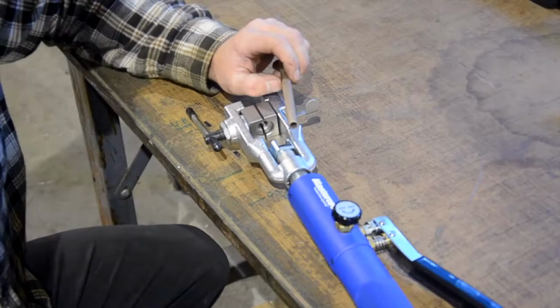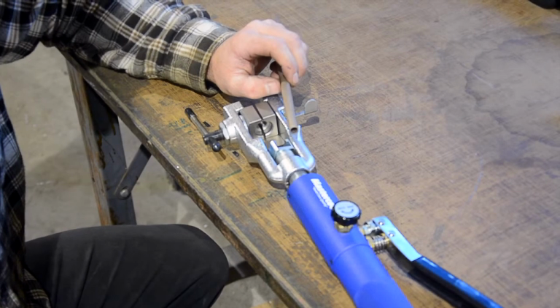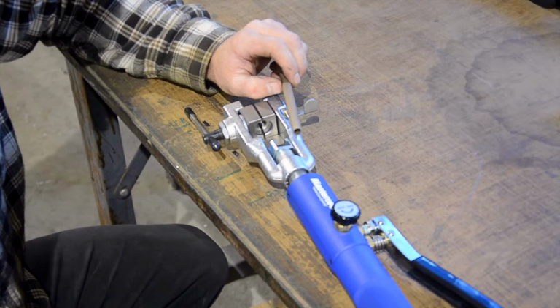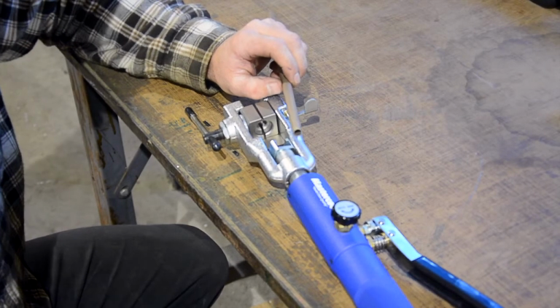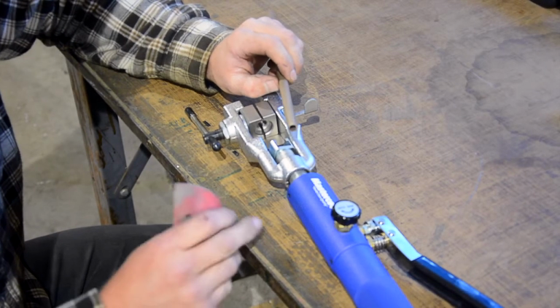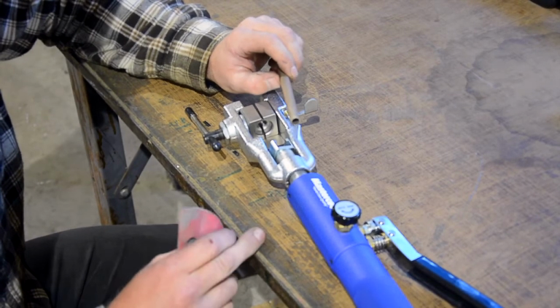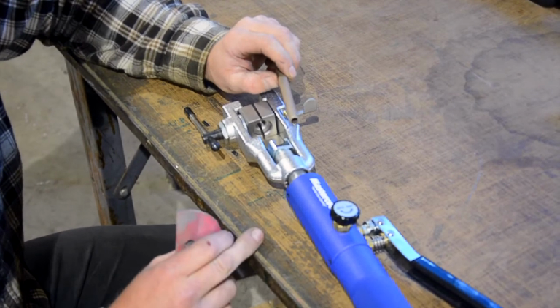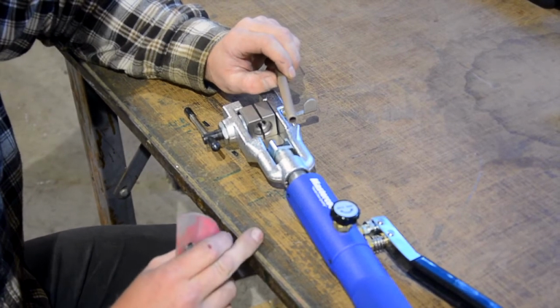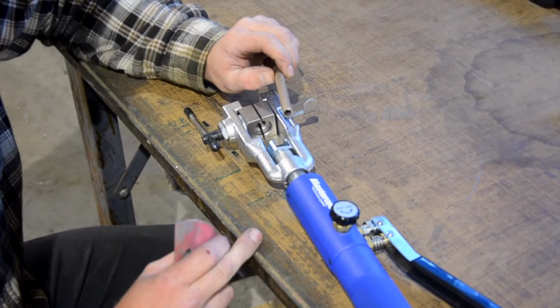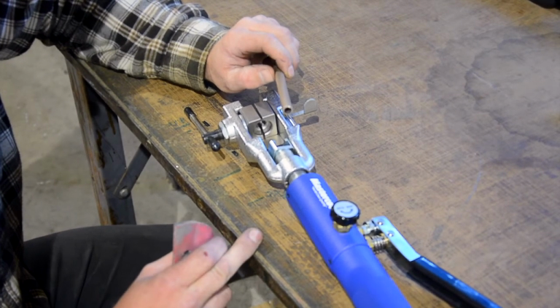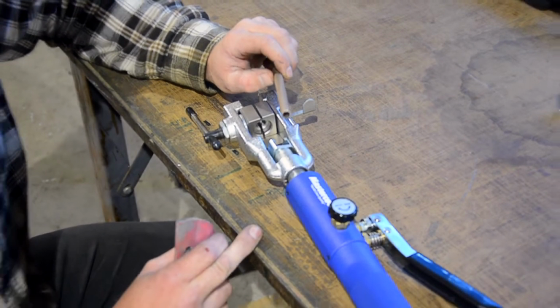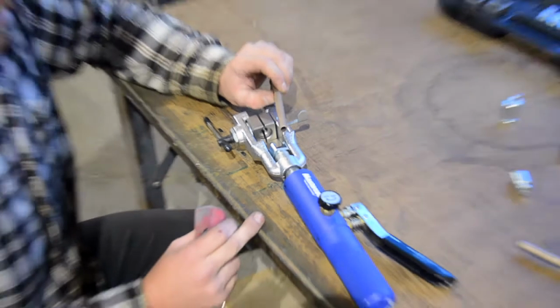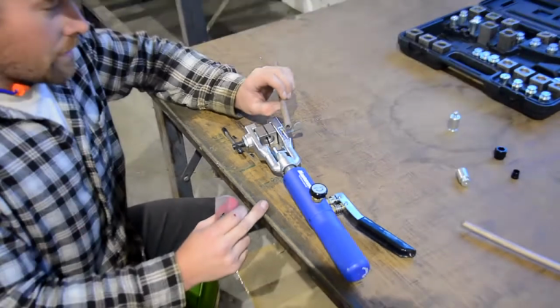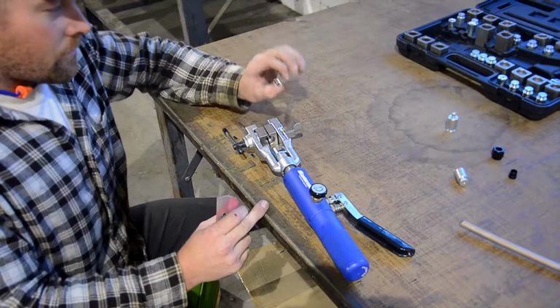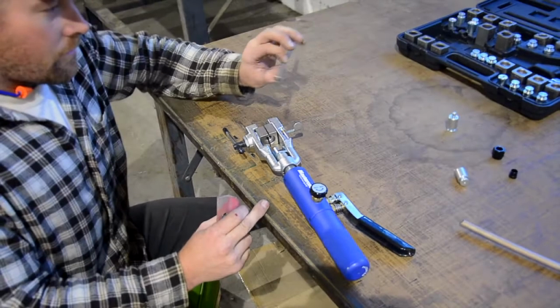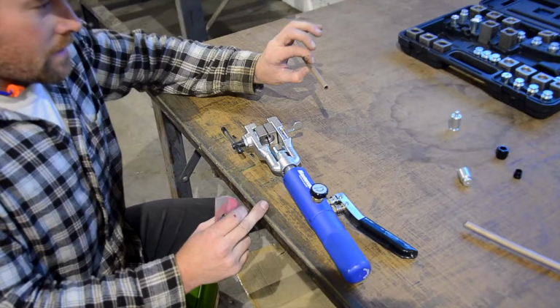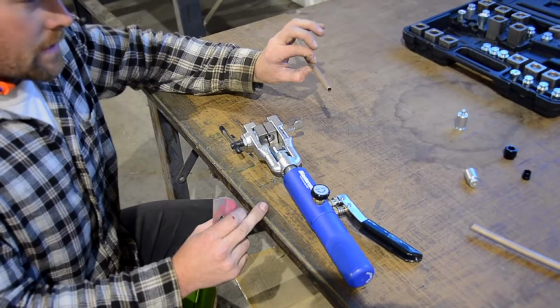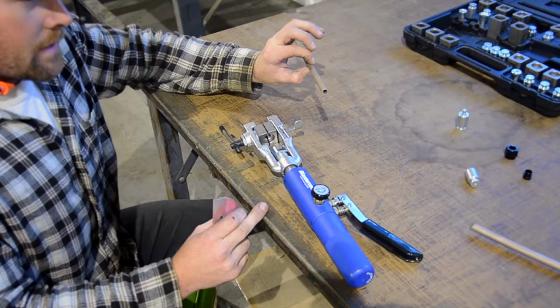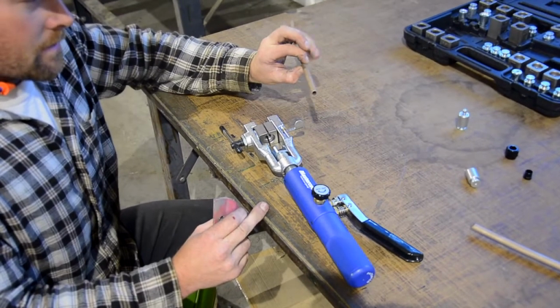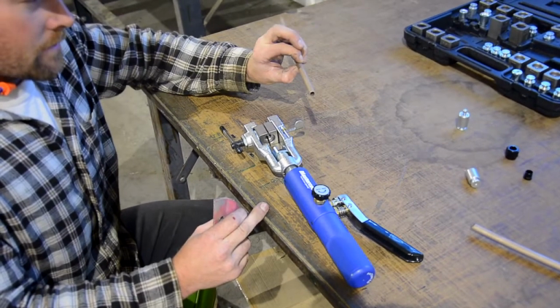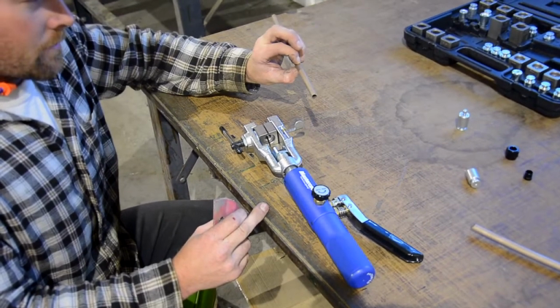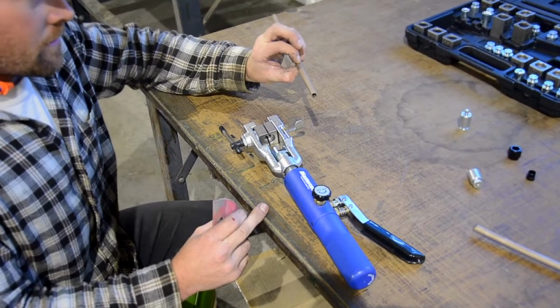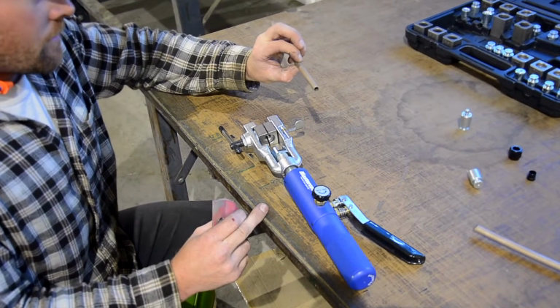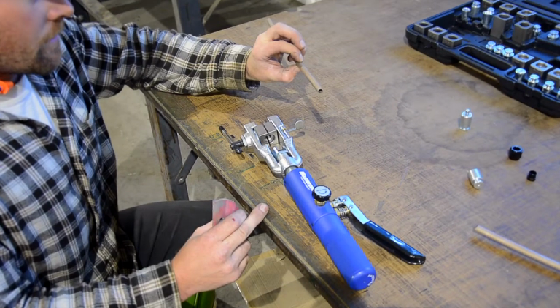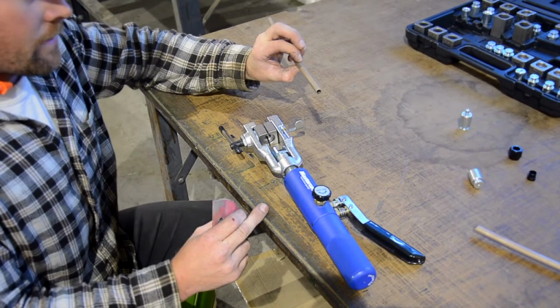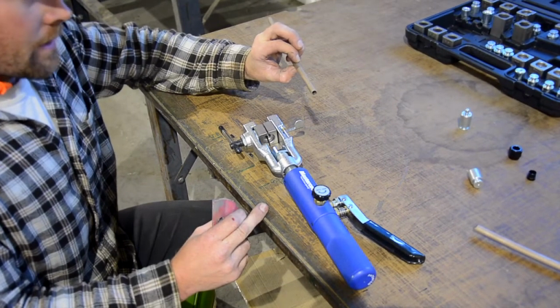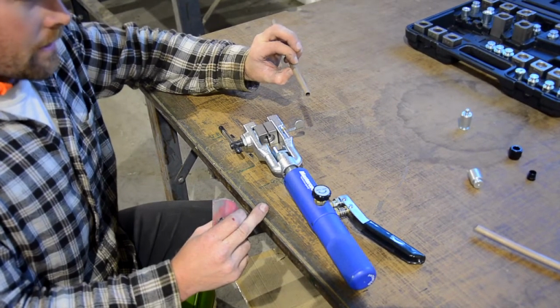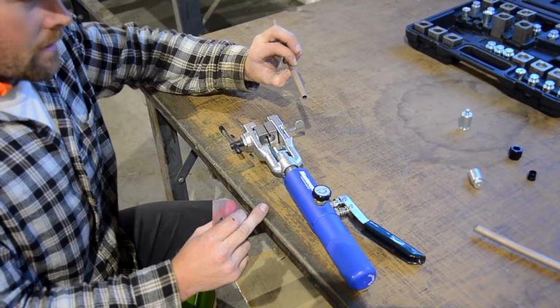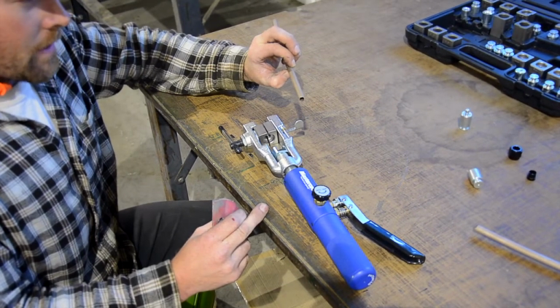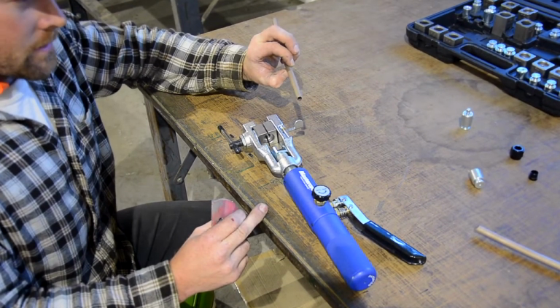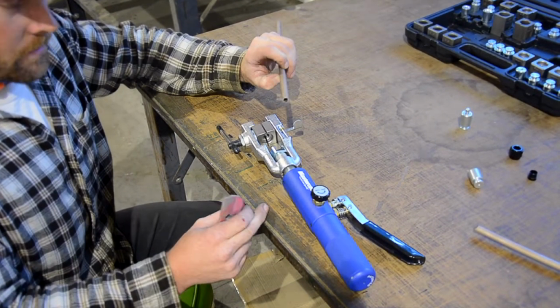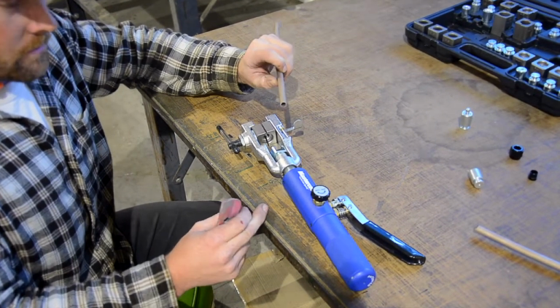Today we're using the Mastercool flaring tool. We'll be using 3-Ace line. This will be turned into a gas line in a car project that we are doing.